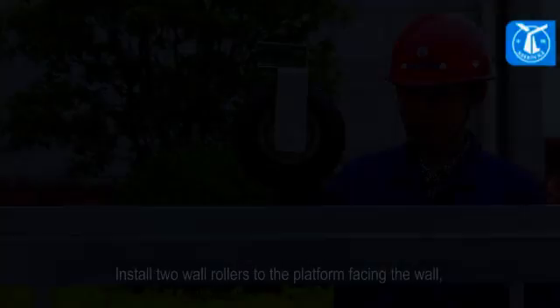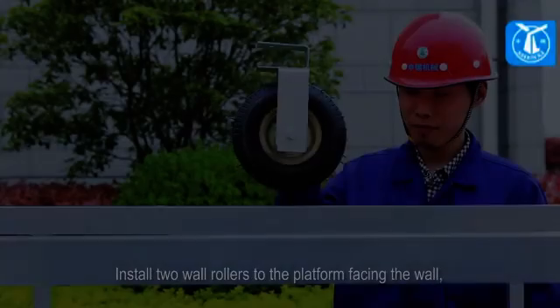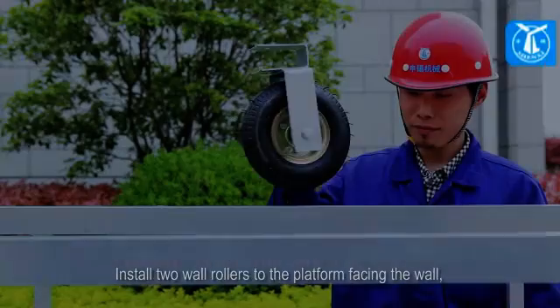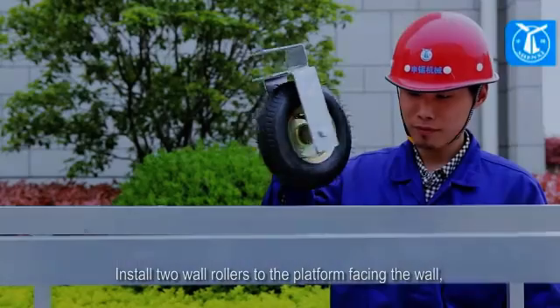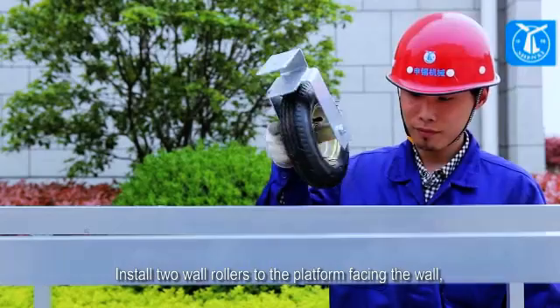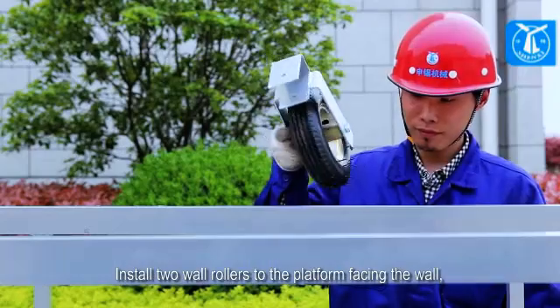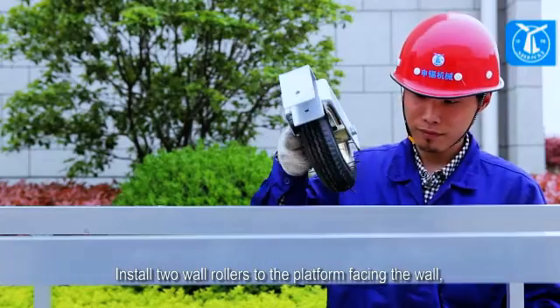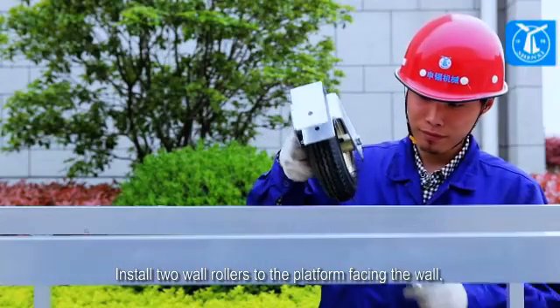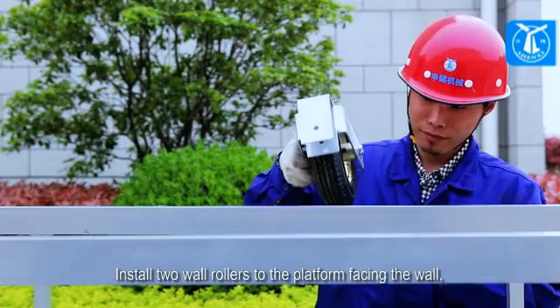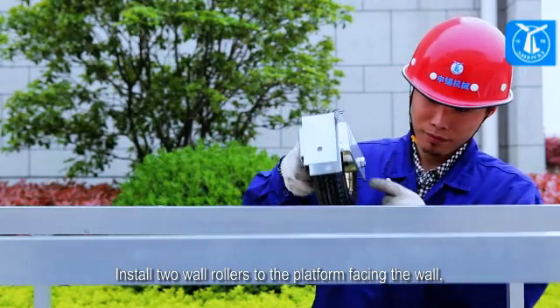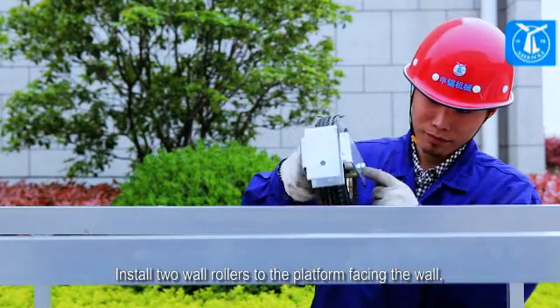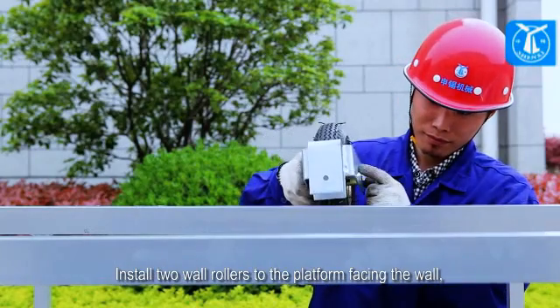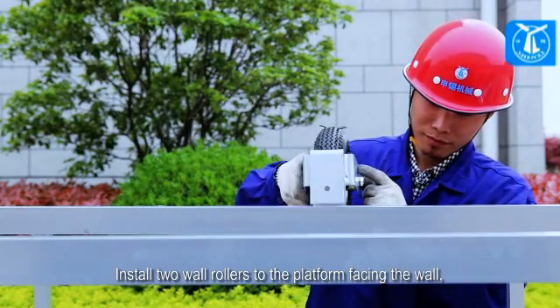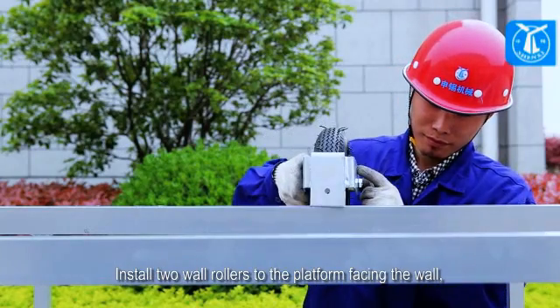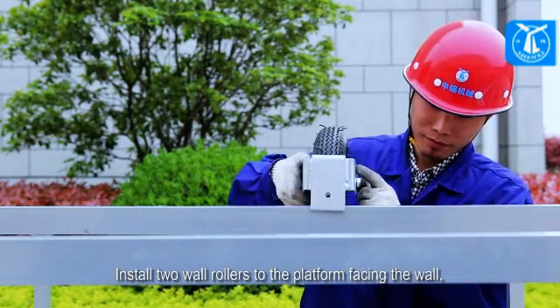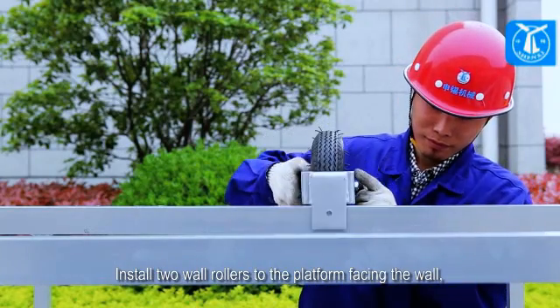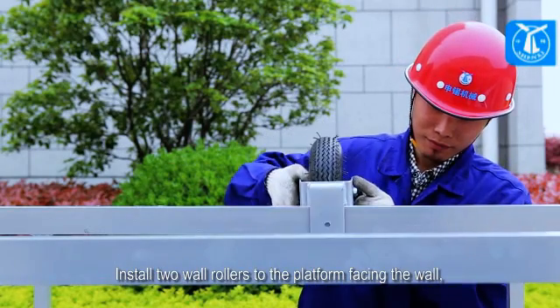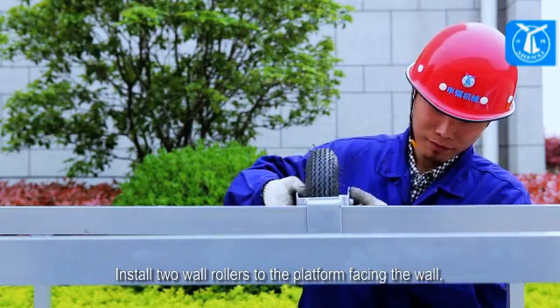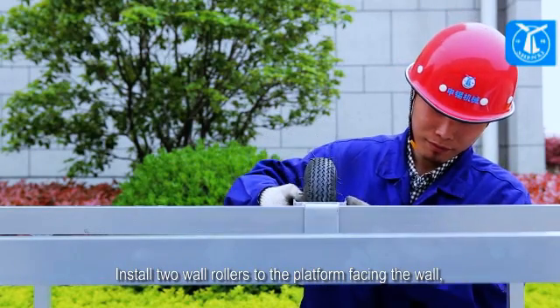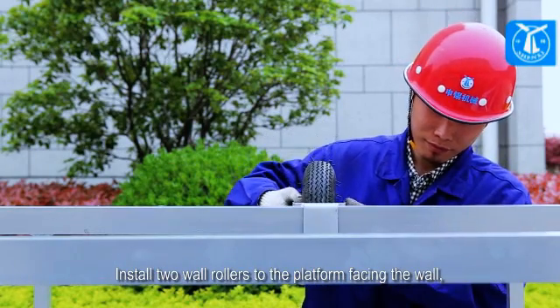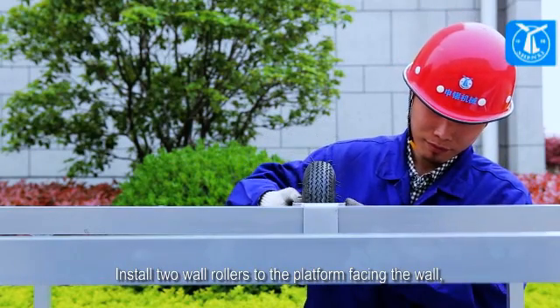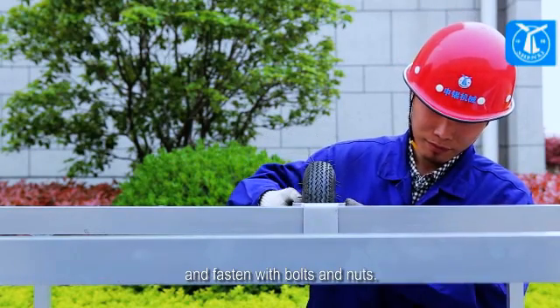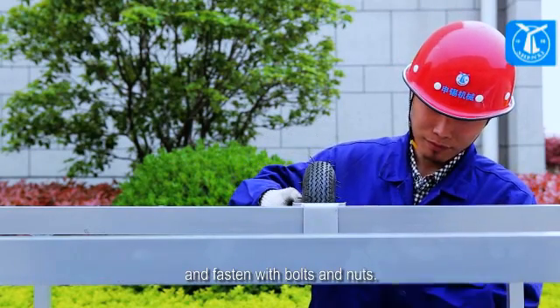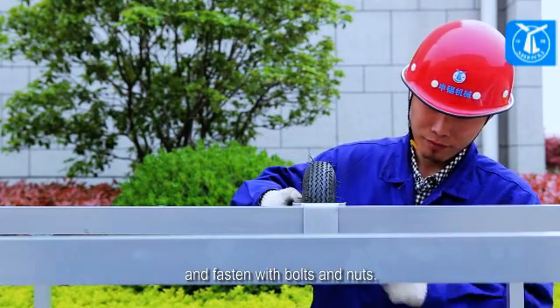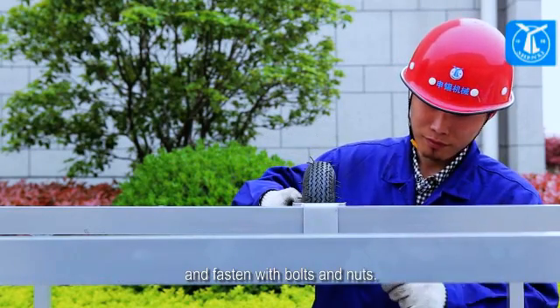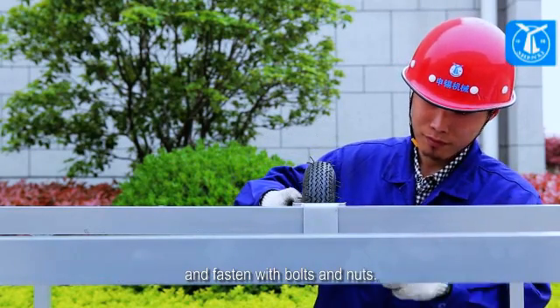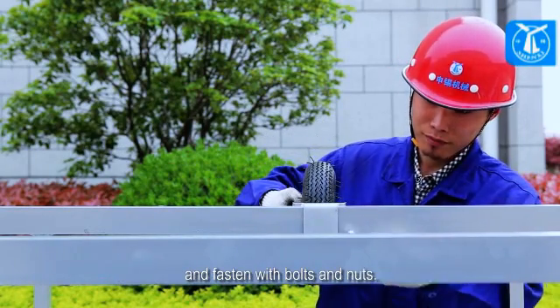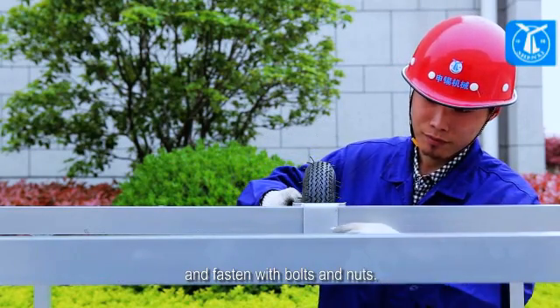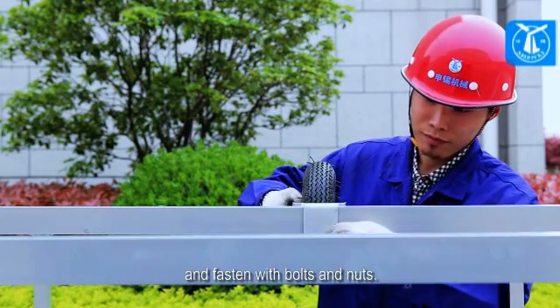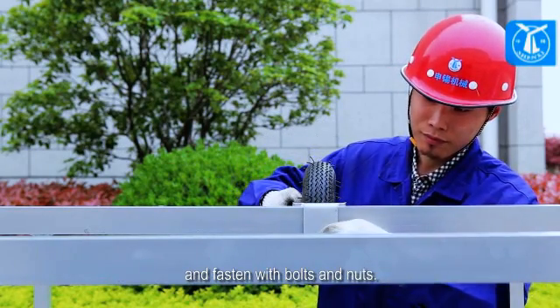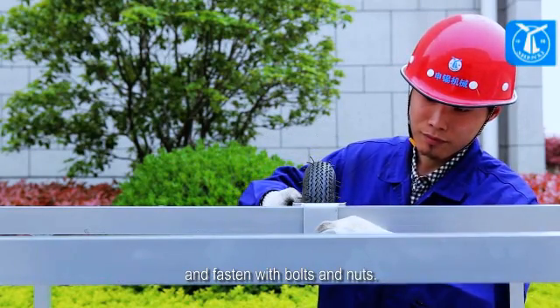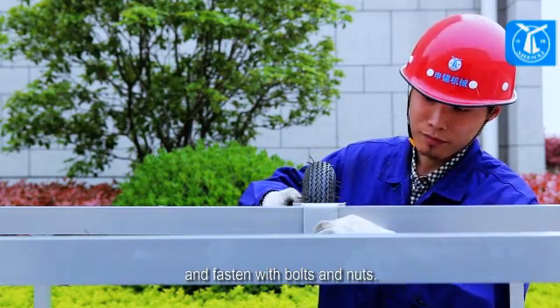Install two wall rollers to the platform facing the wall, and fasten with bolts and nuts.